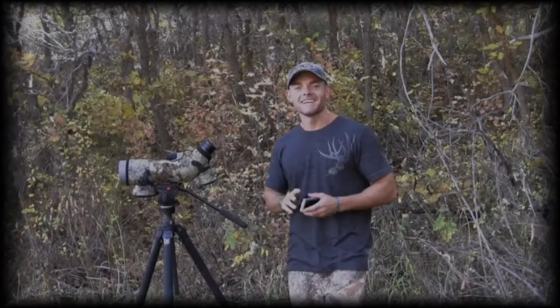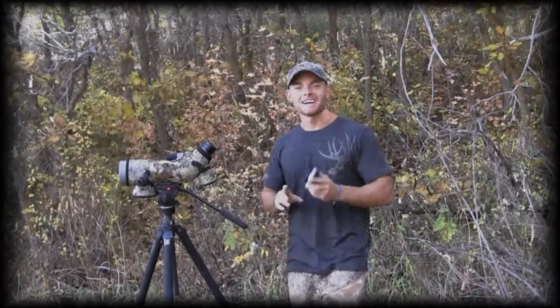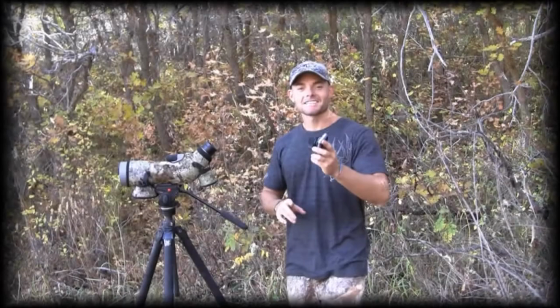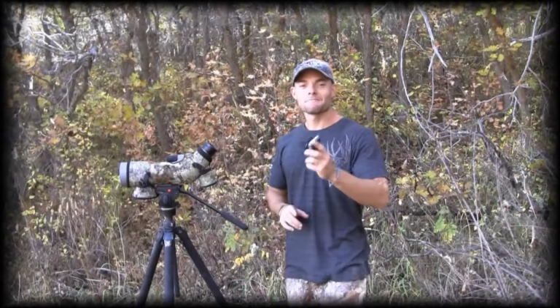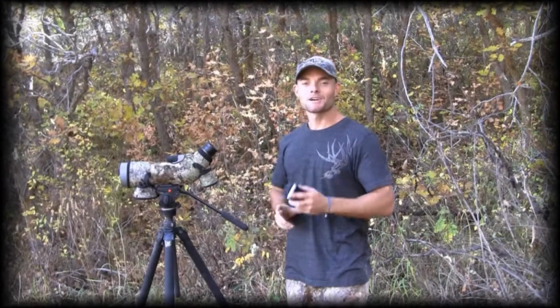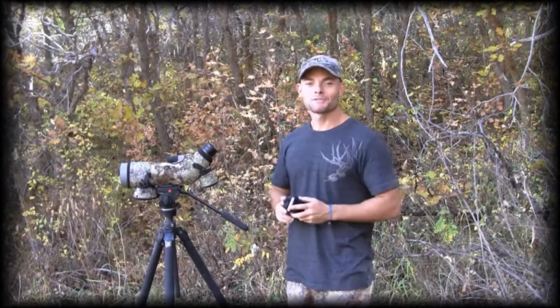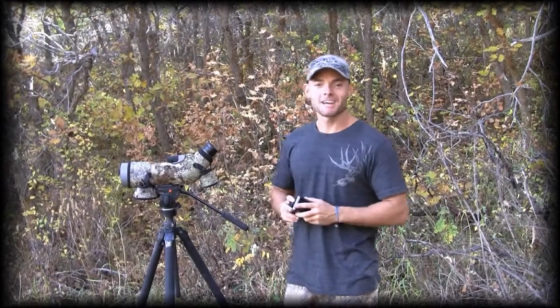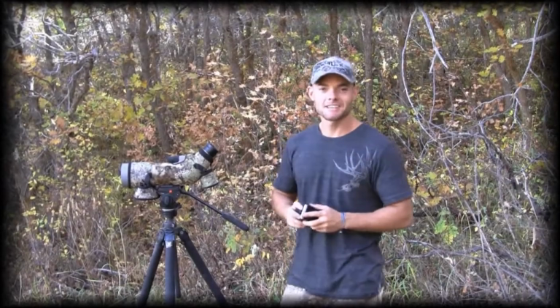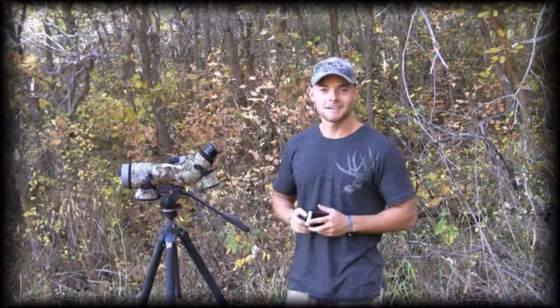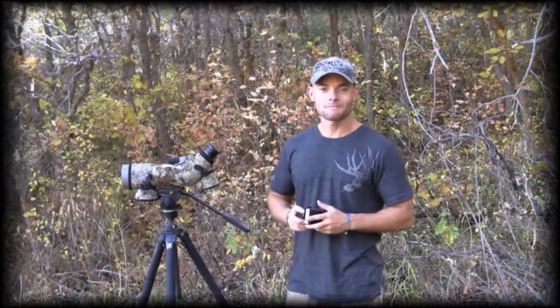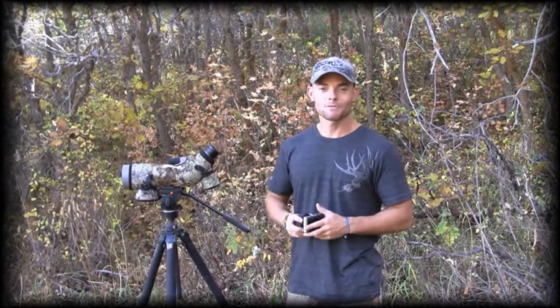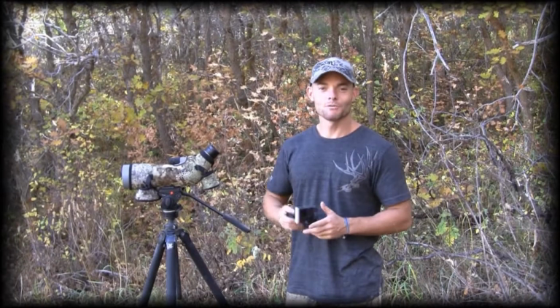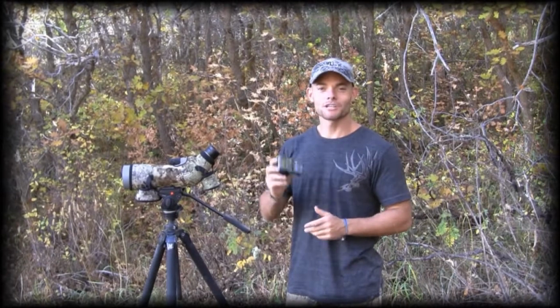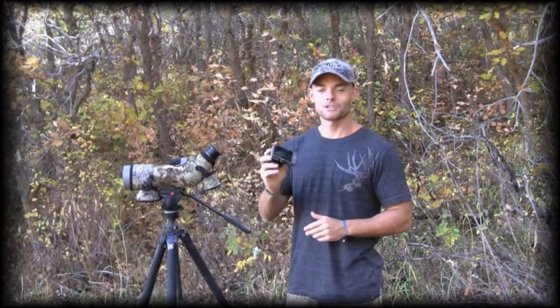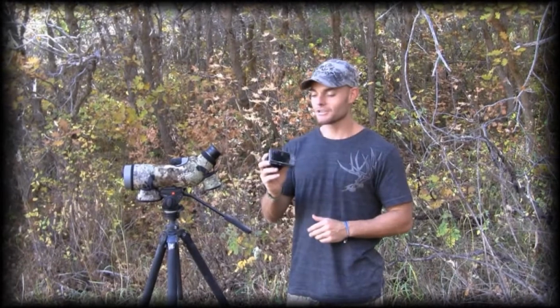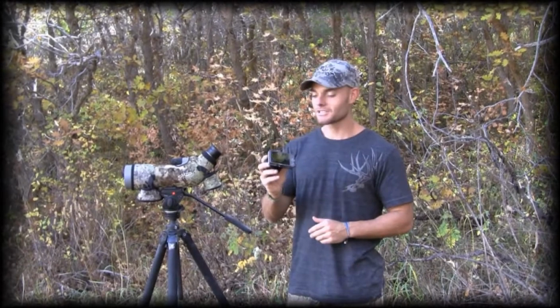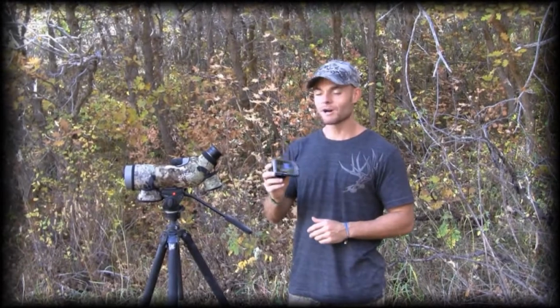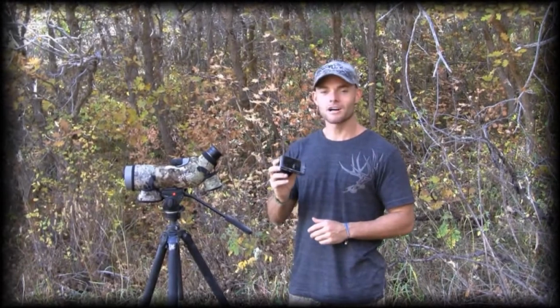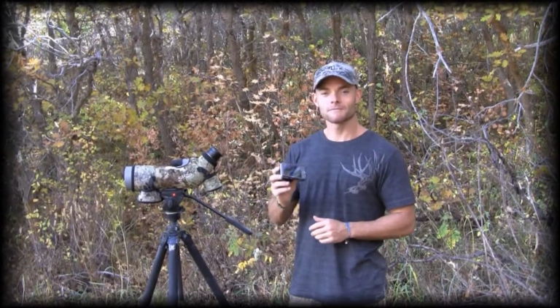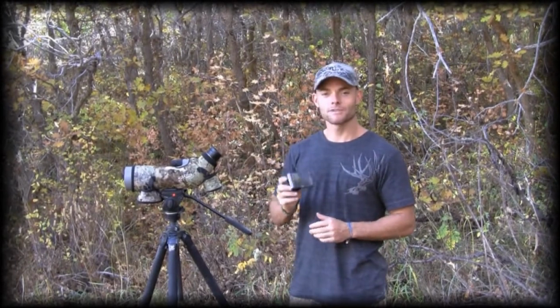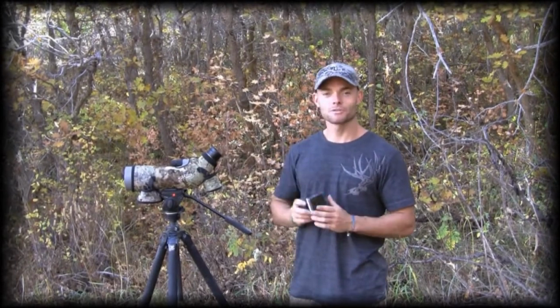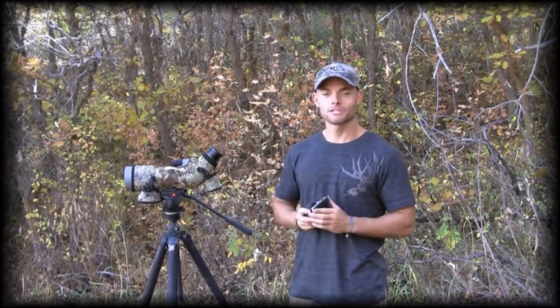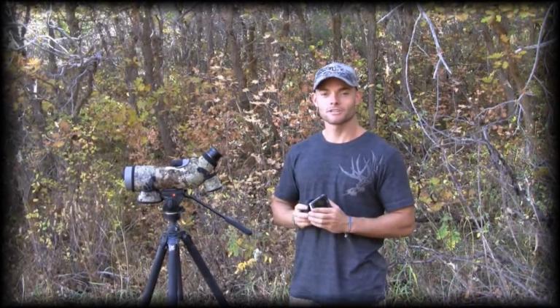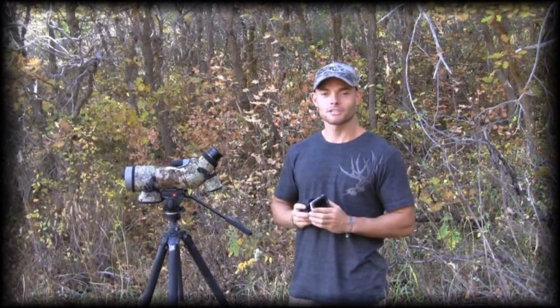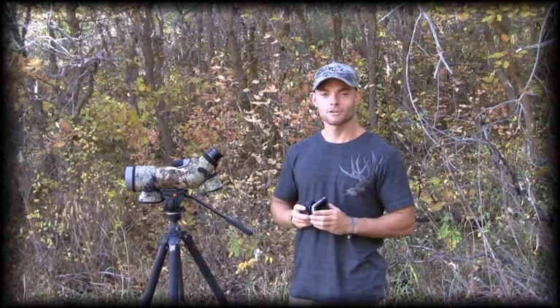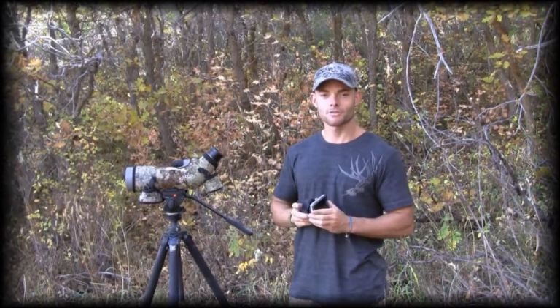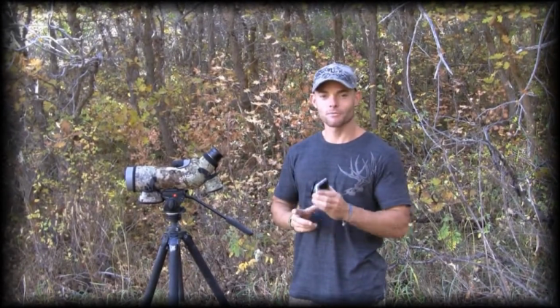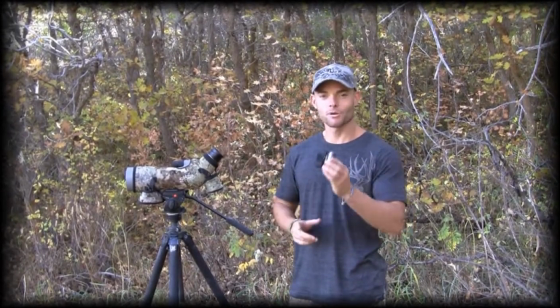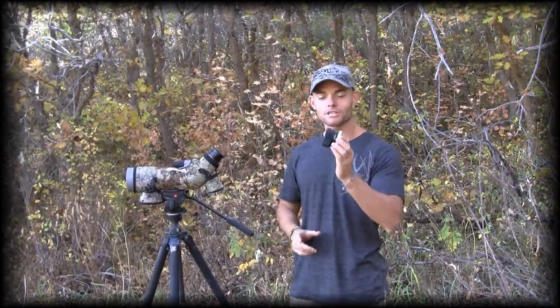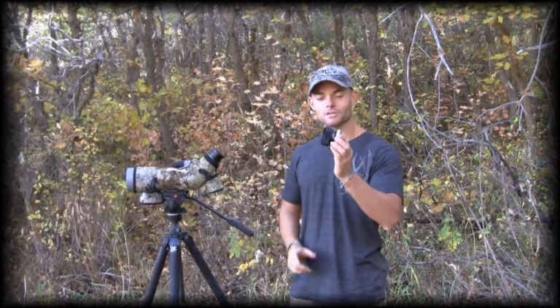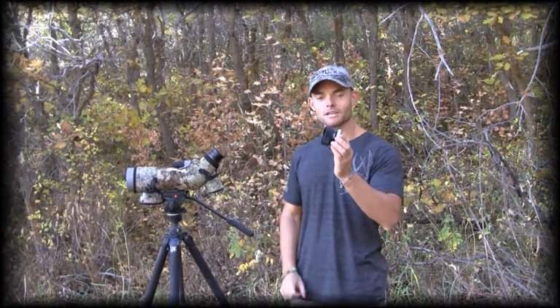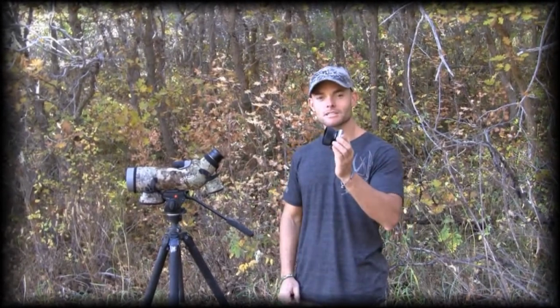Hey guys, I'm Eric with Tines Up. We want to show you some awesome footage we took this year with our point and shoot kits.